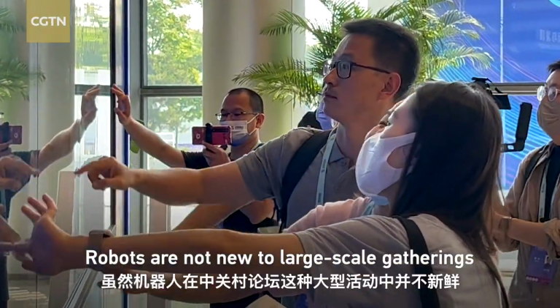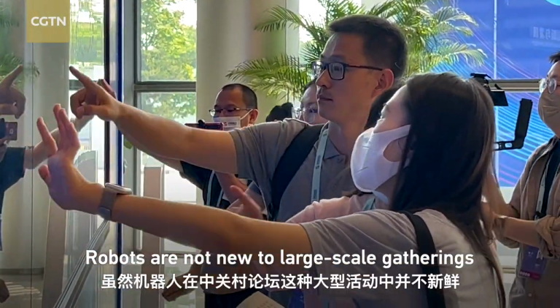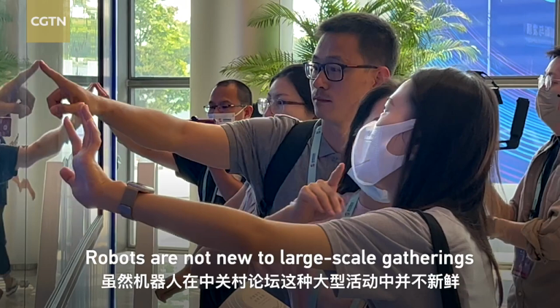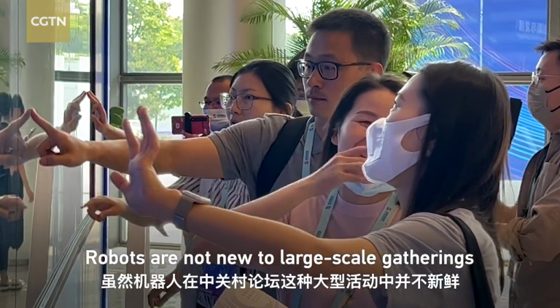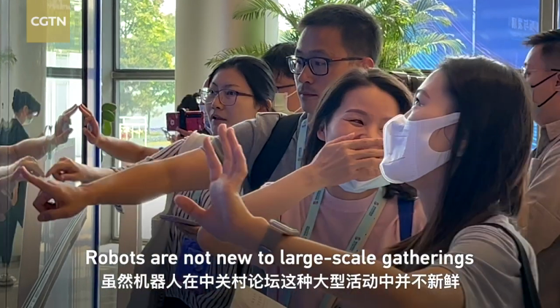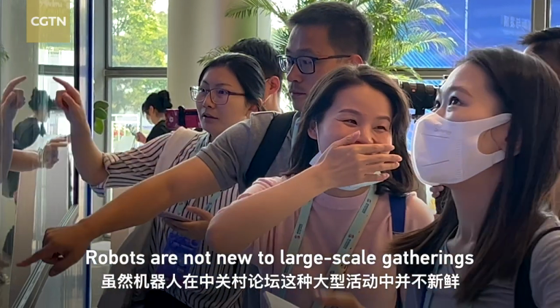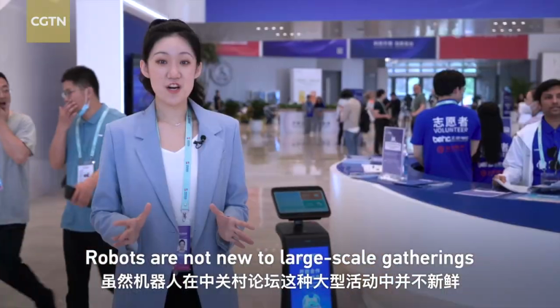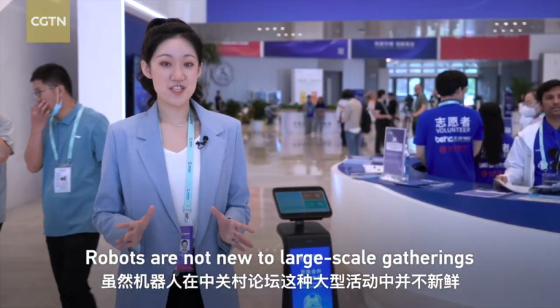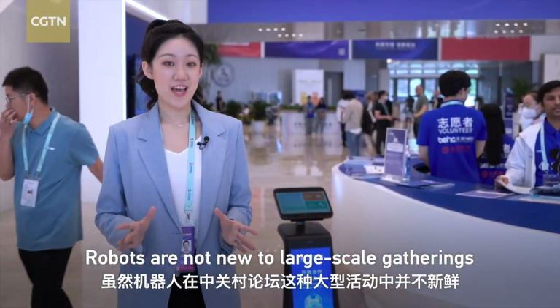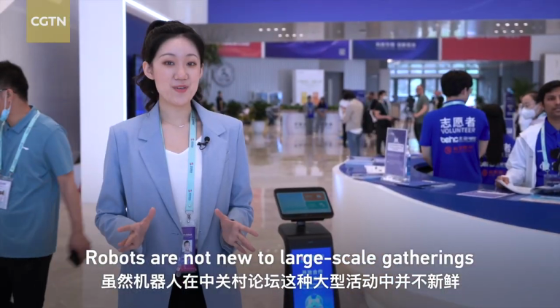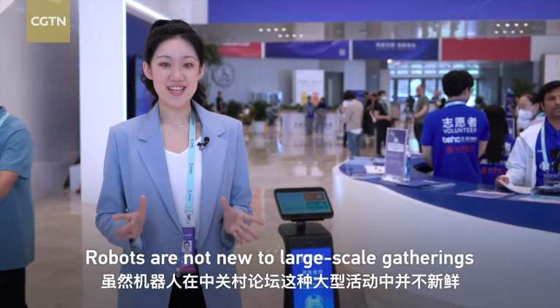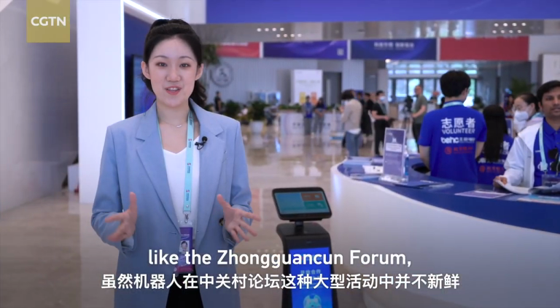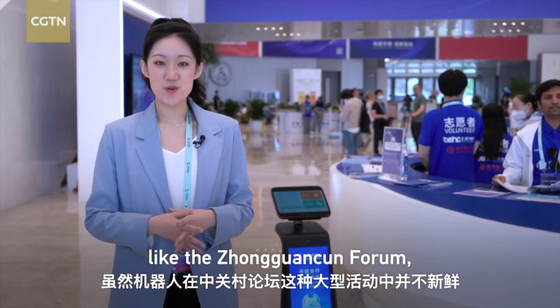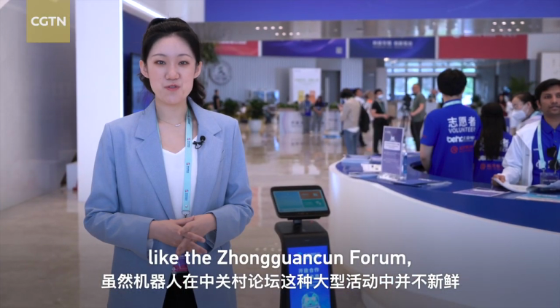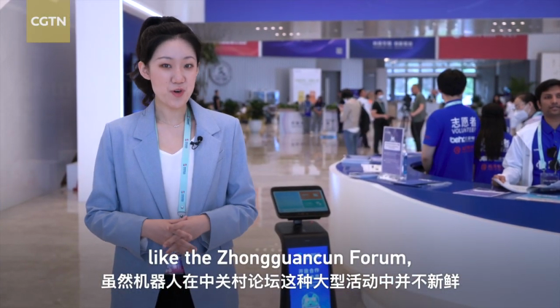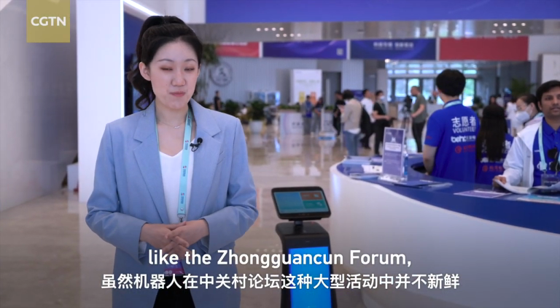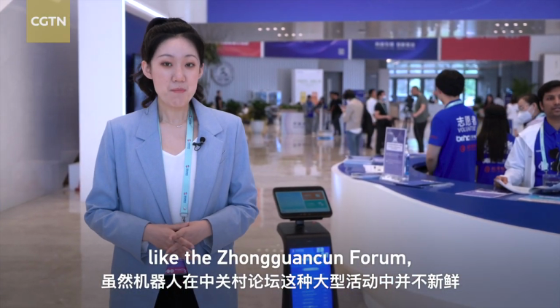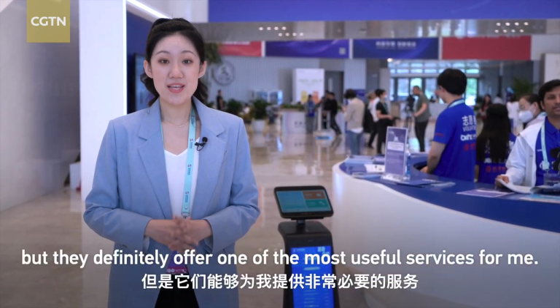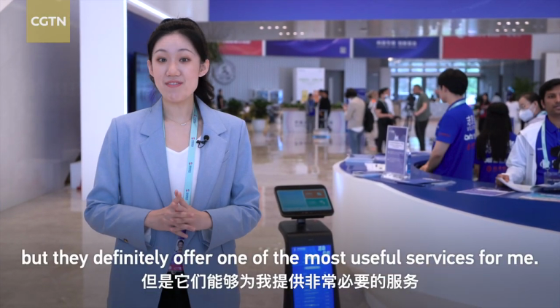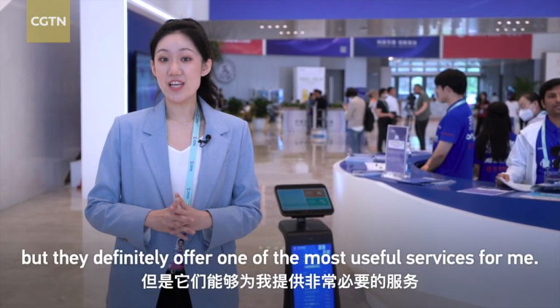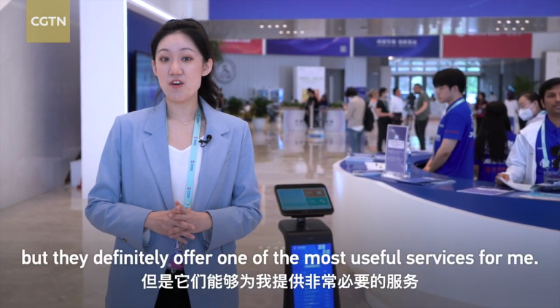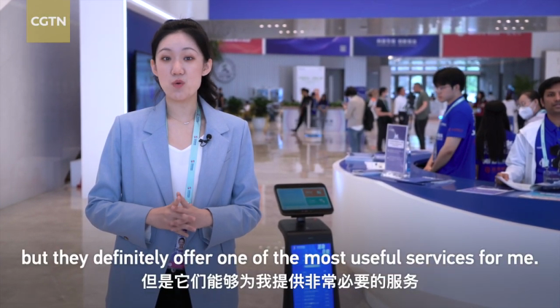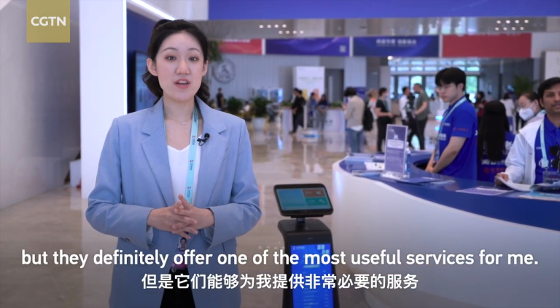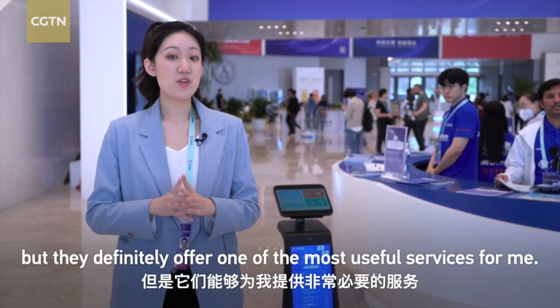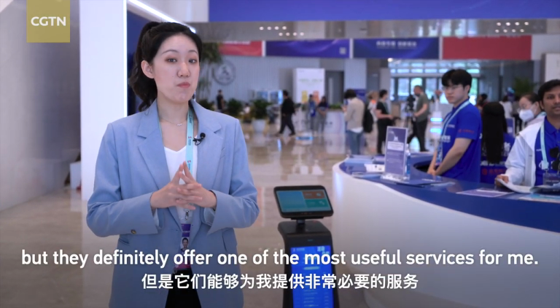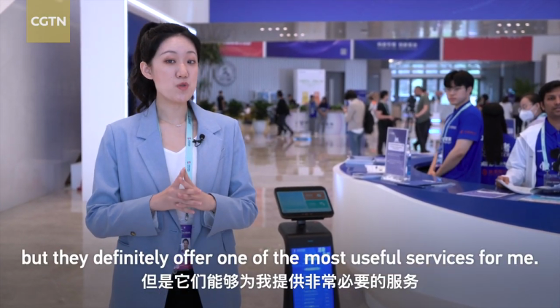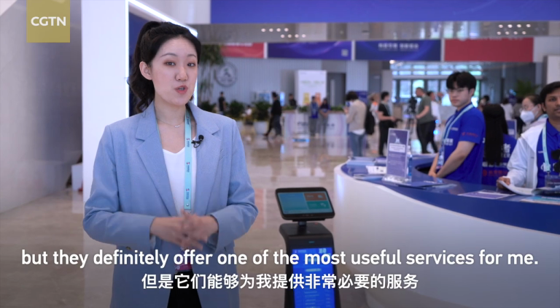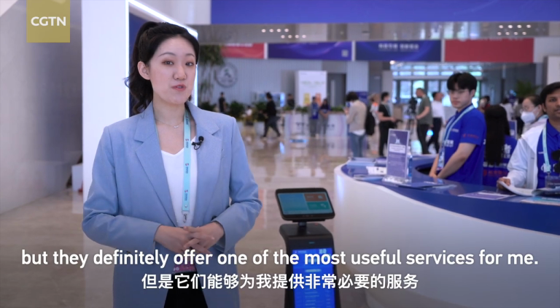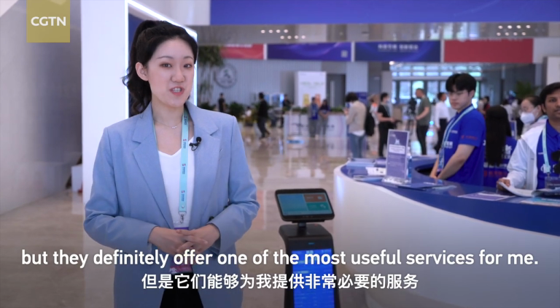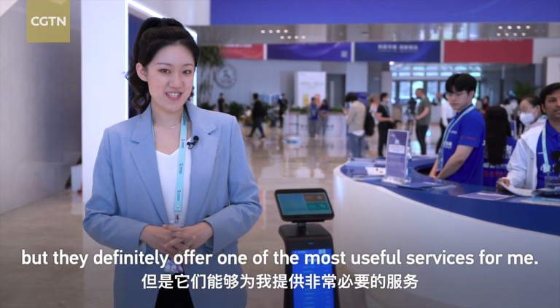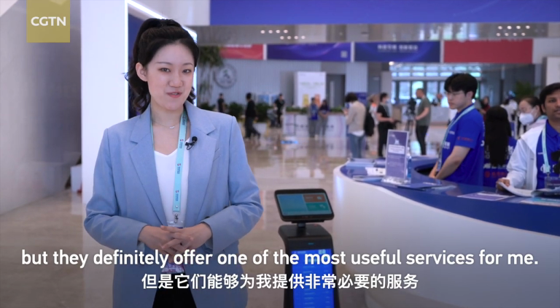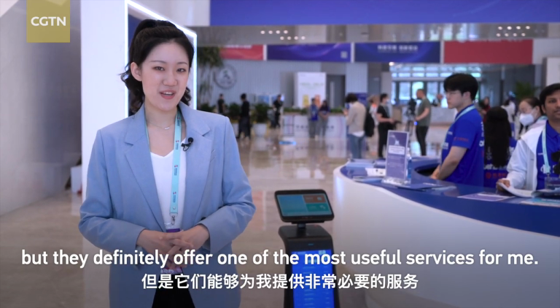Robots are not new to large-scale gatherings like the Zhongguancun Forum, but they definitely offer one of the most useful services here.